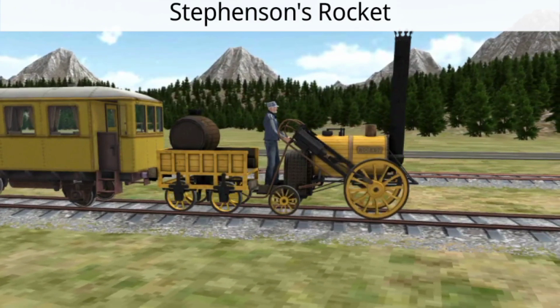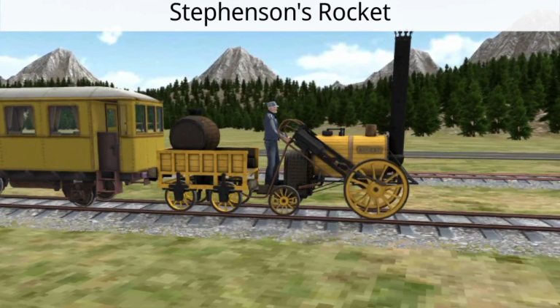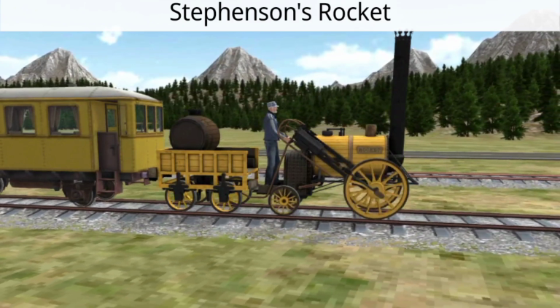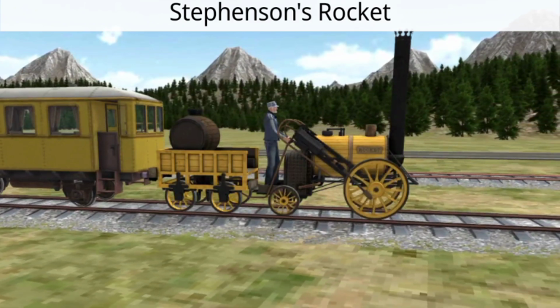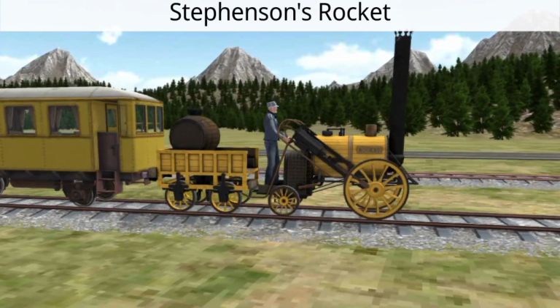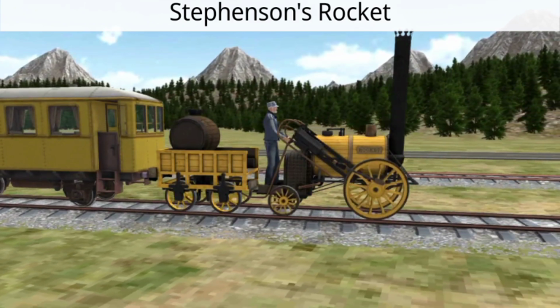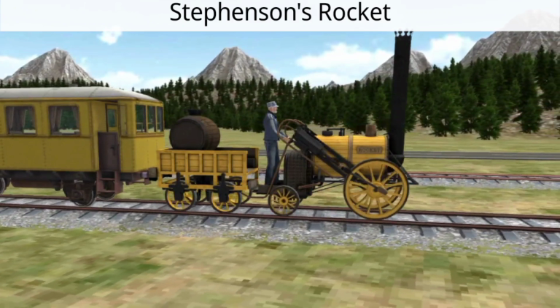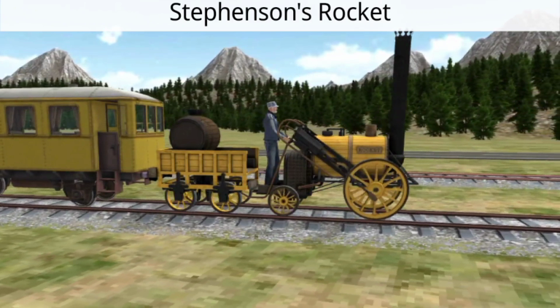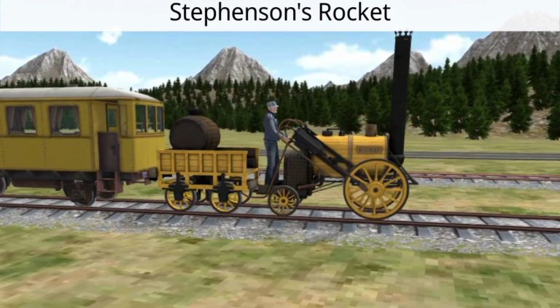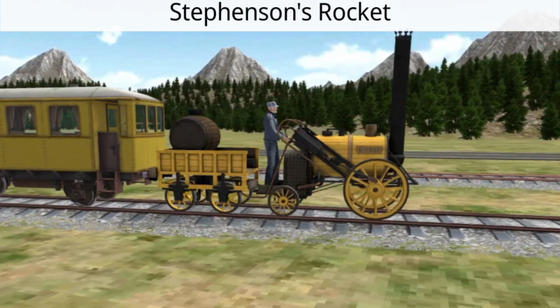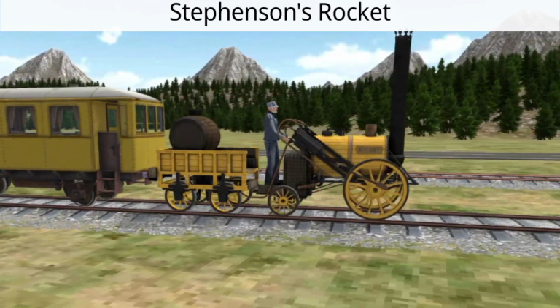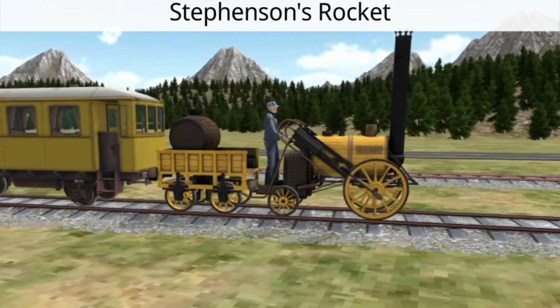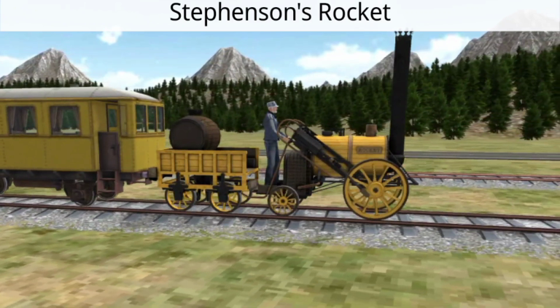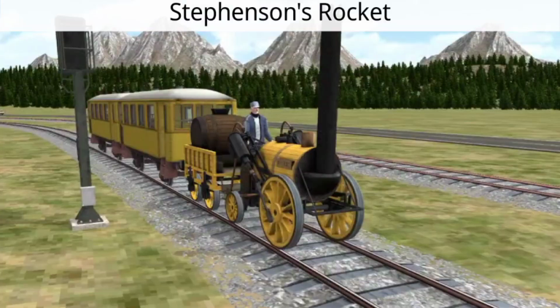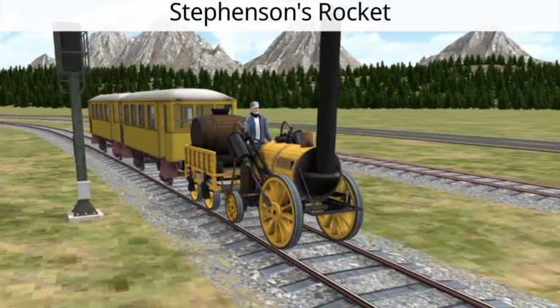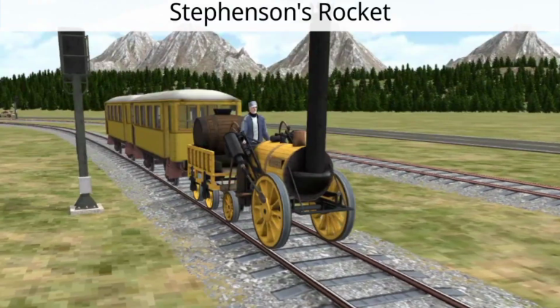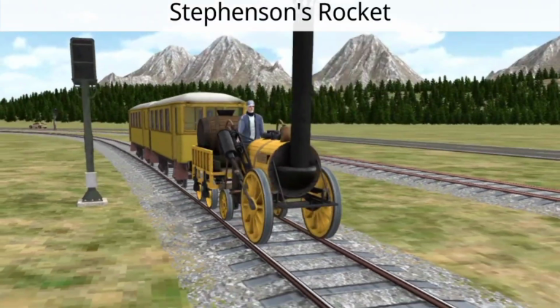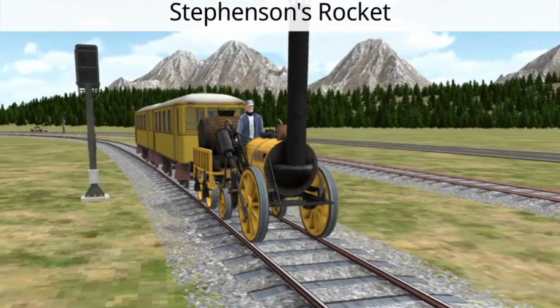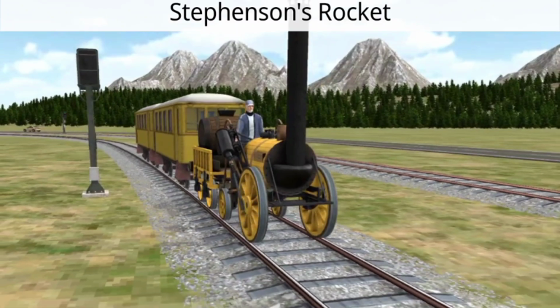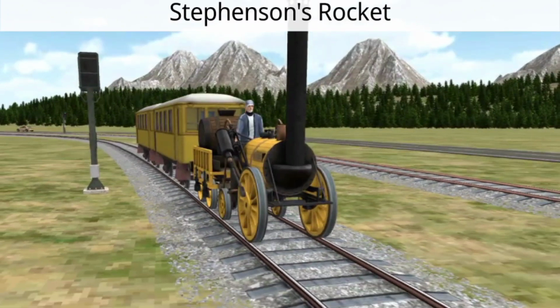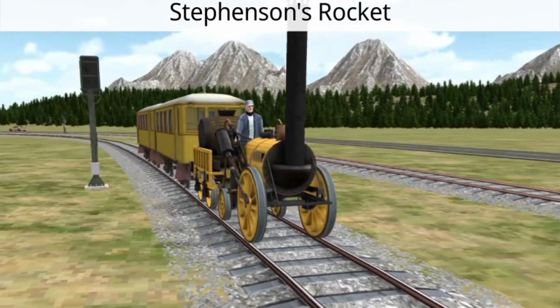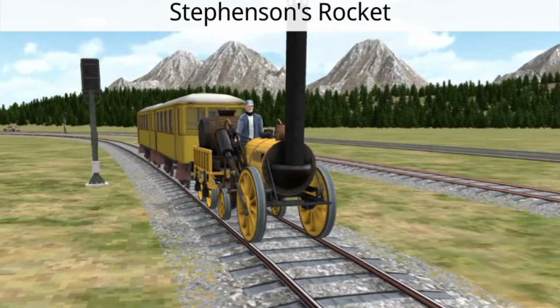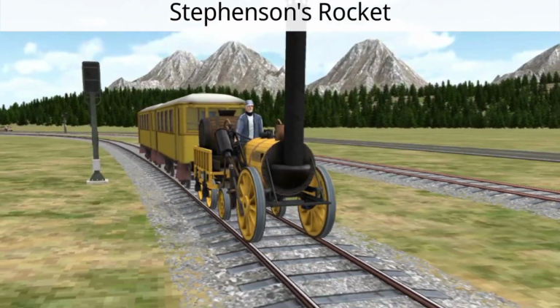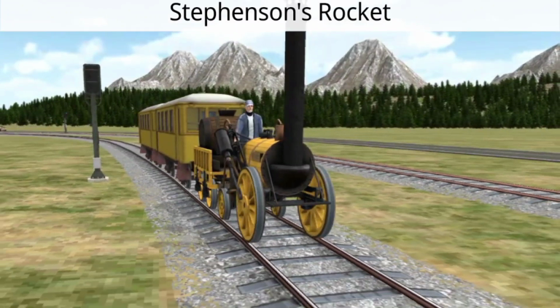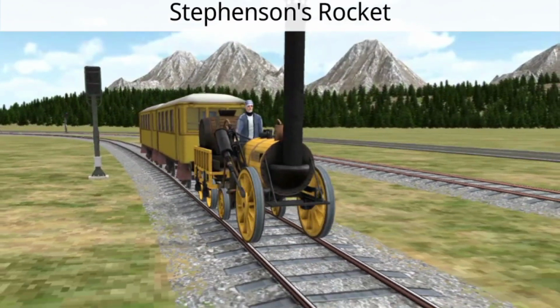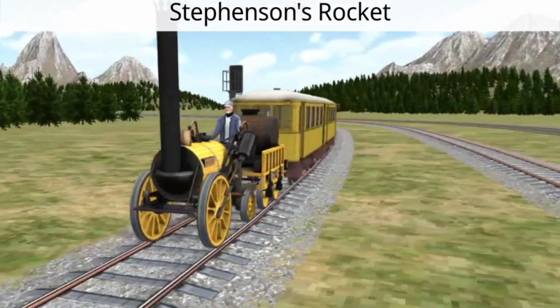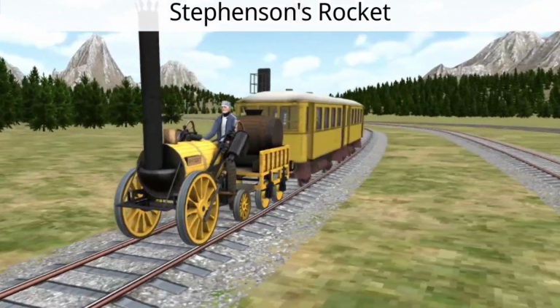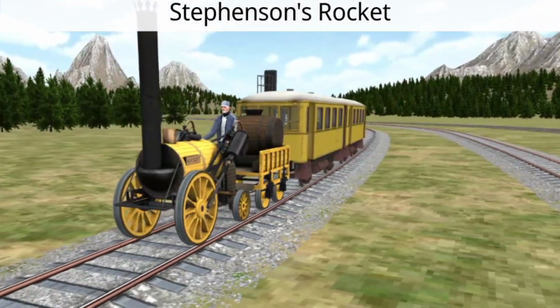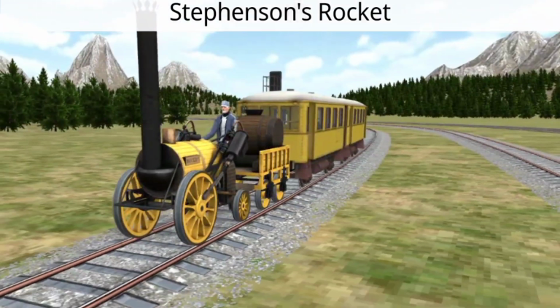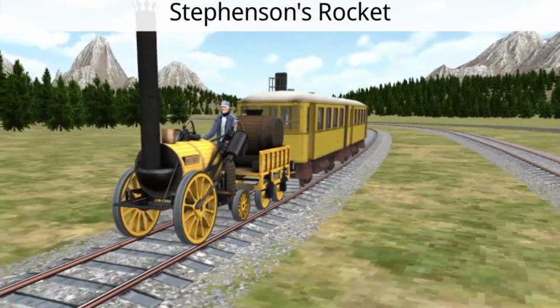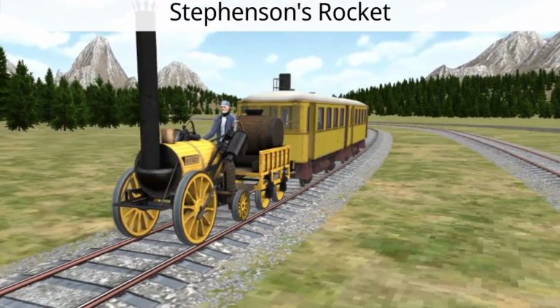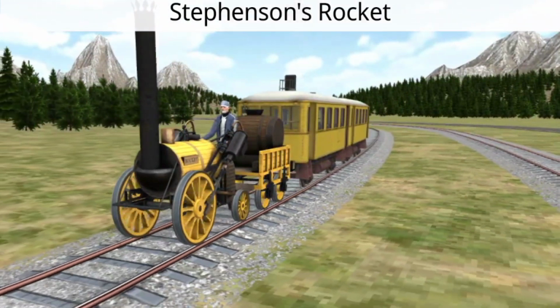With its unique design, Rocket set a new standard for locomotive engineering, demonstrating unmatched speed and efficiency.